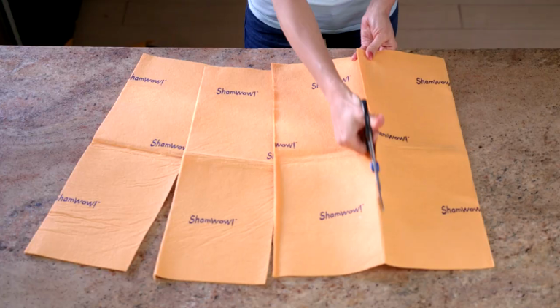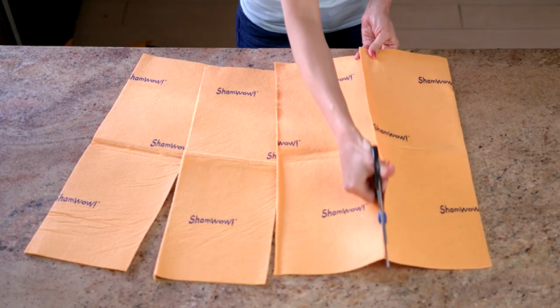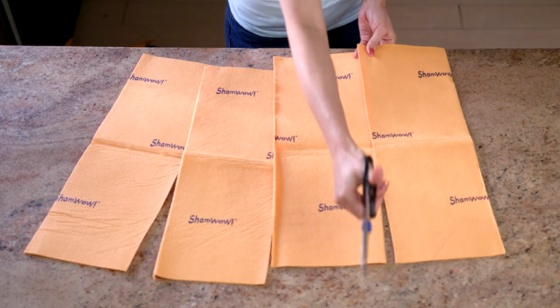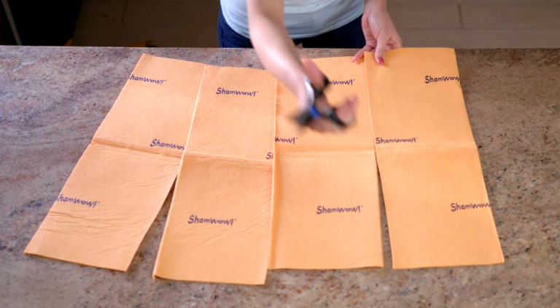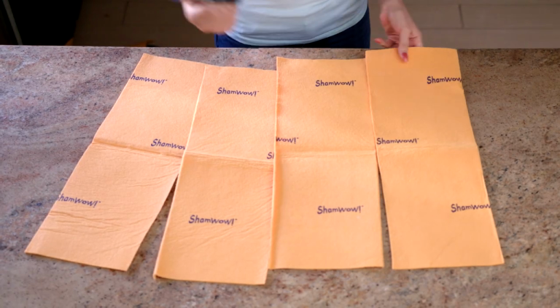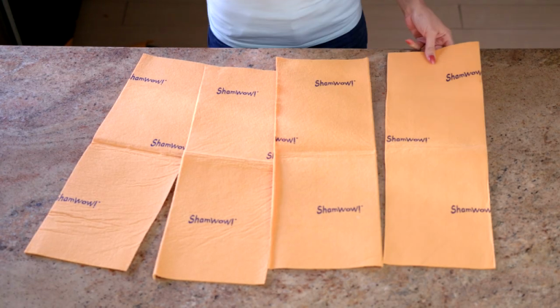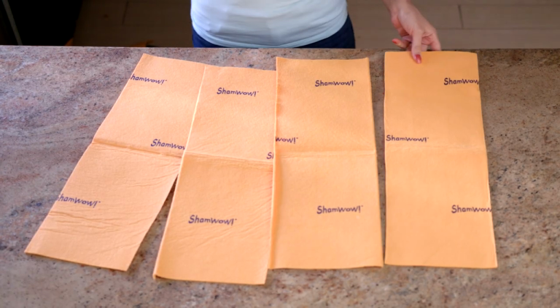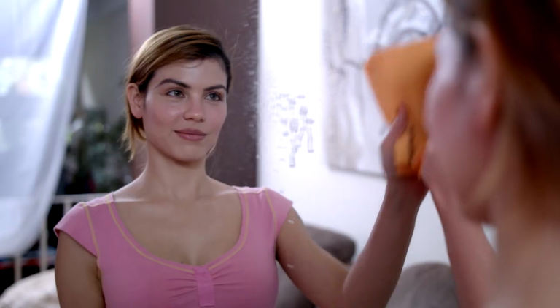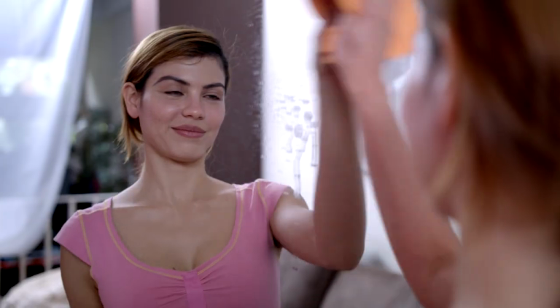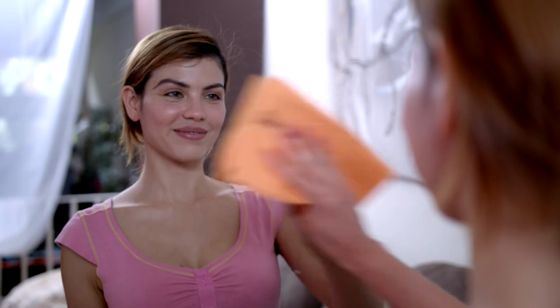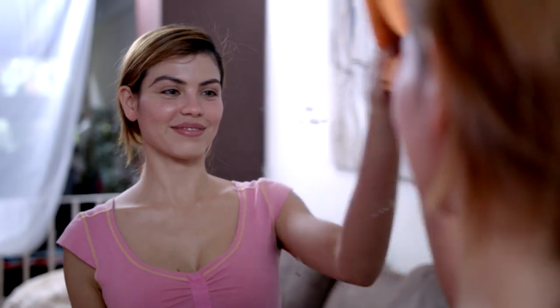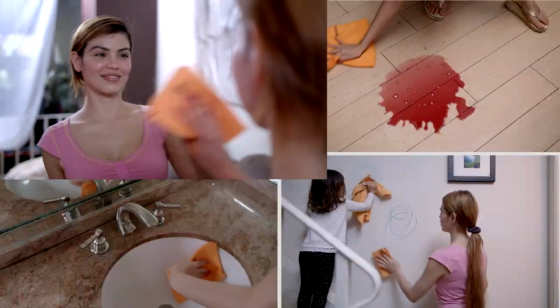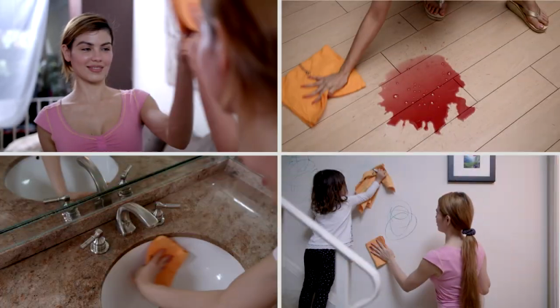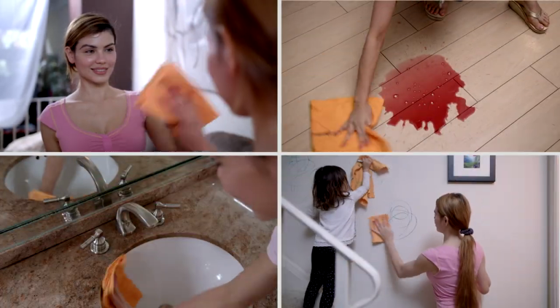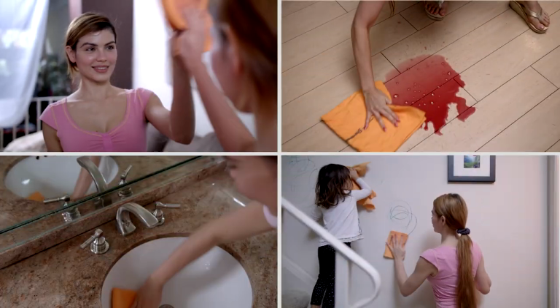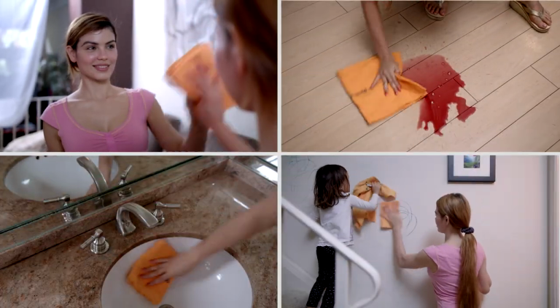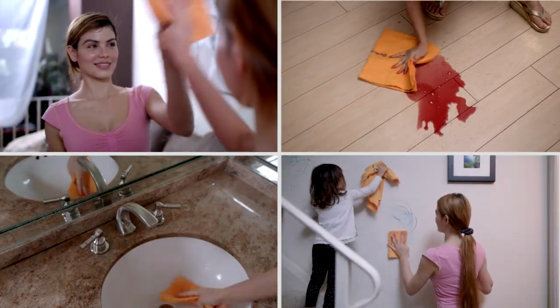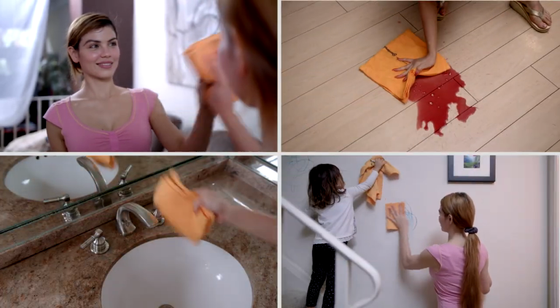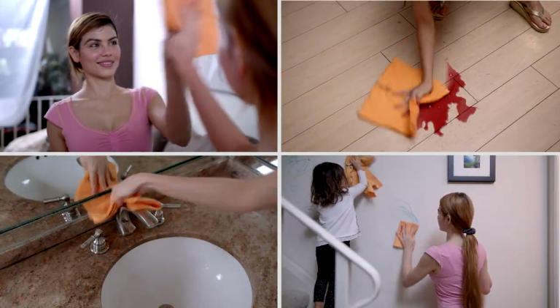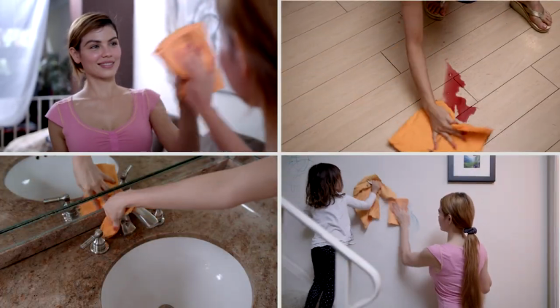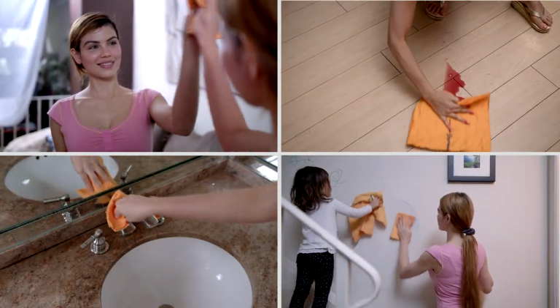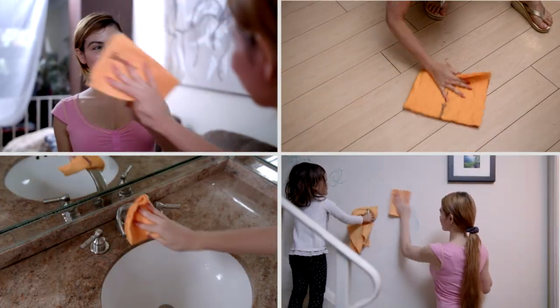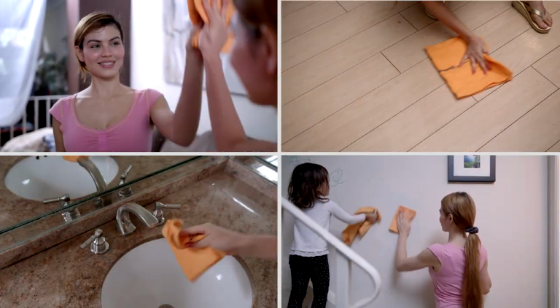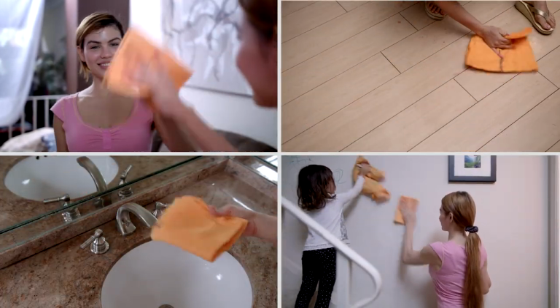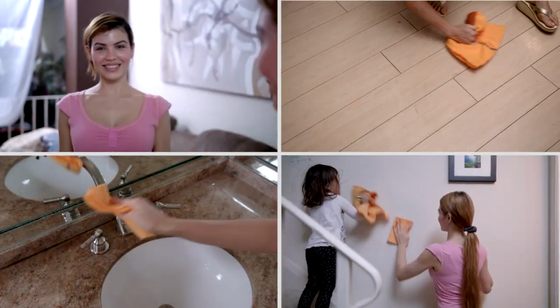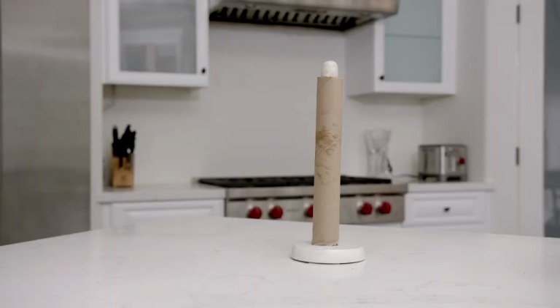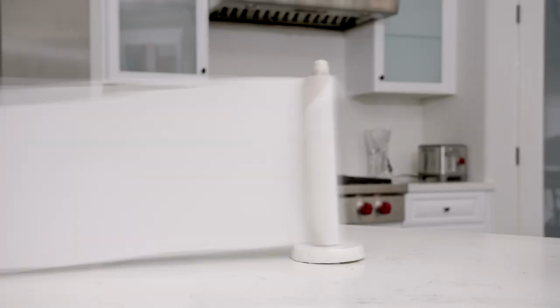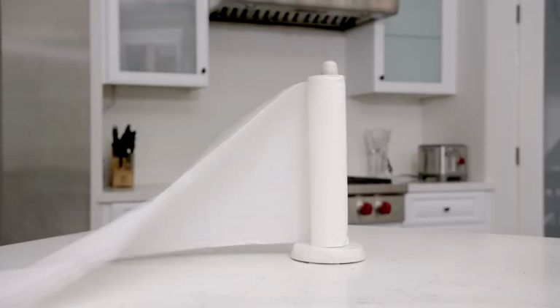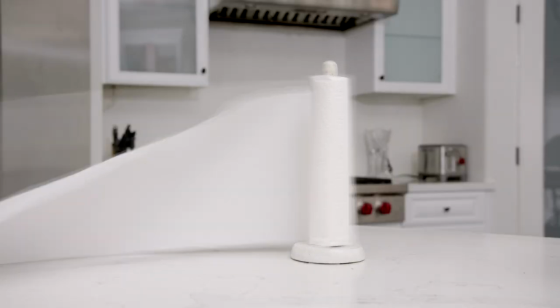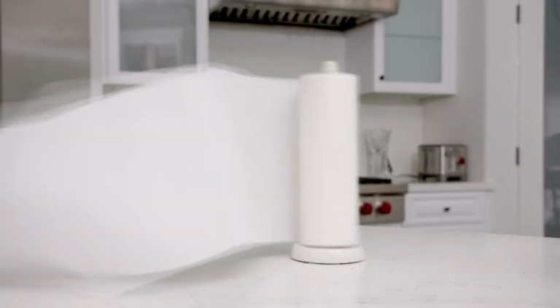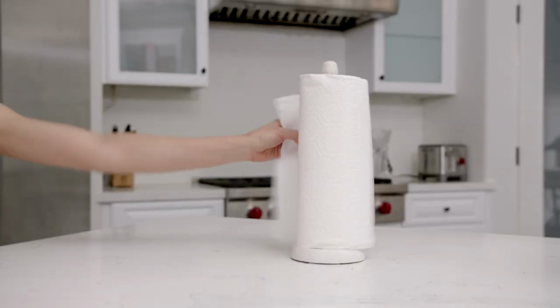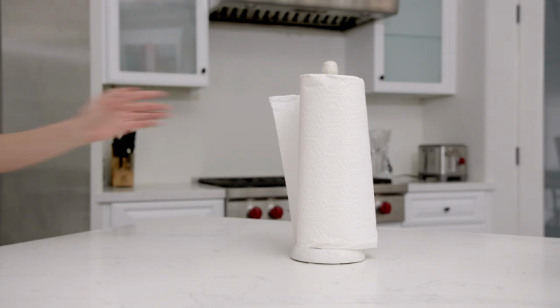Cut one of the ShamWows into eight mini ShamWows for over a thousand uses — for mirrors, windows, countertops, floors, sinks, walls — and save hundreds of dollars on paper towels.